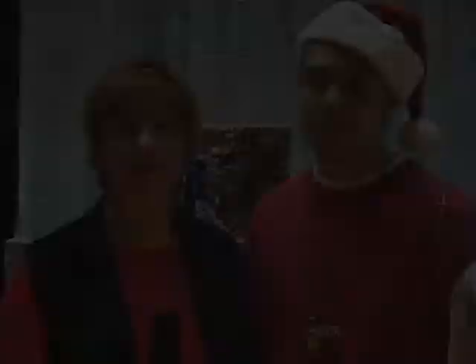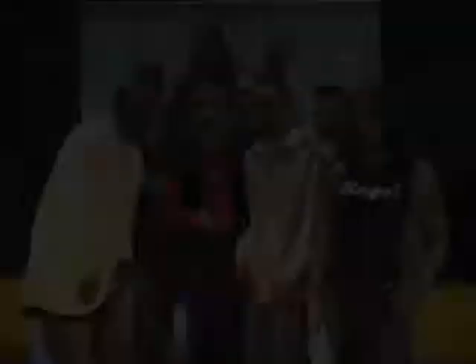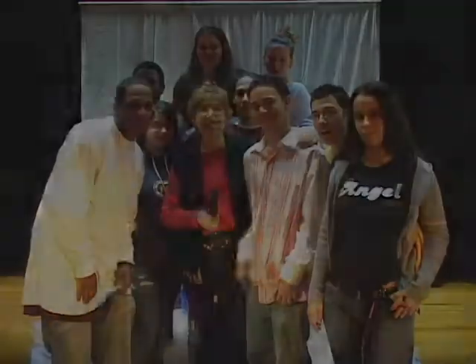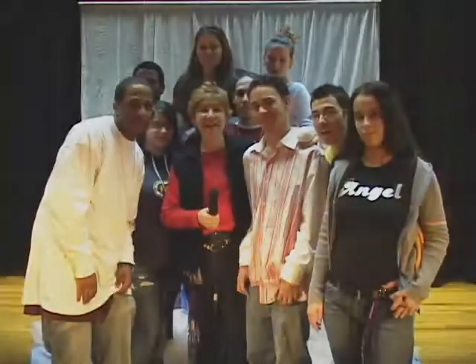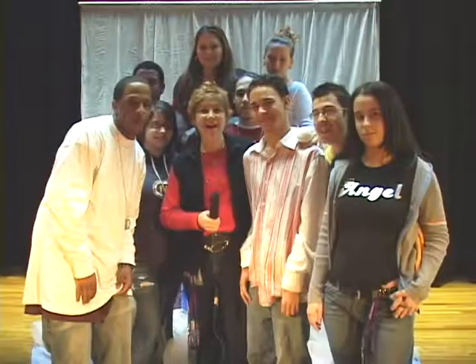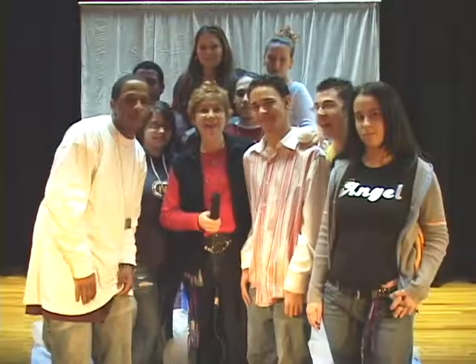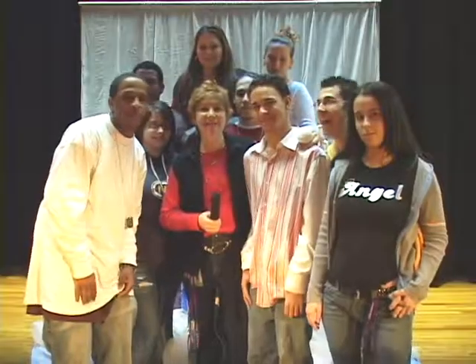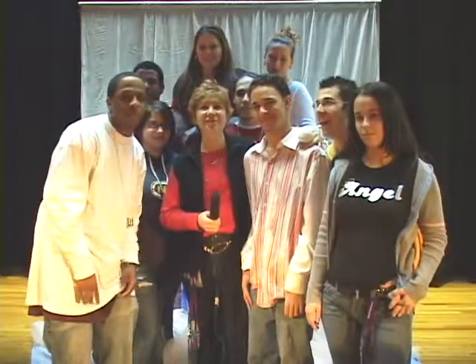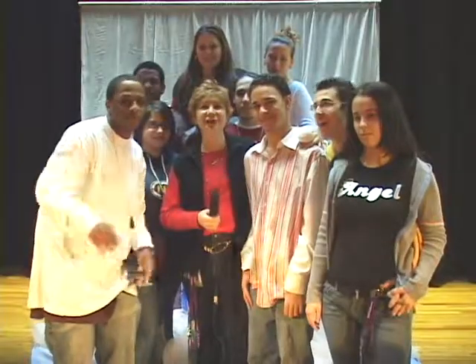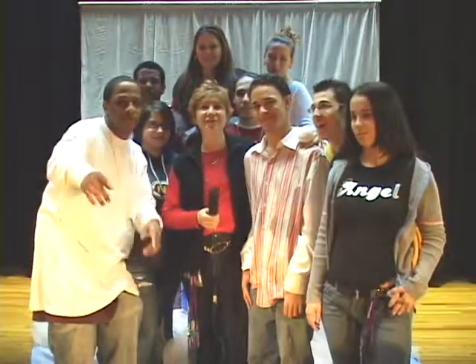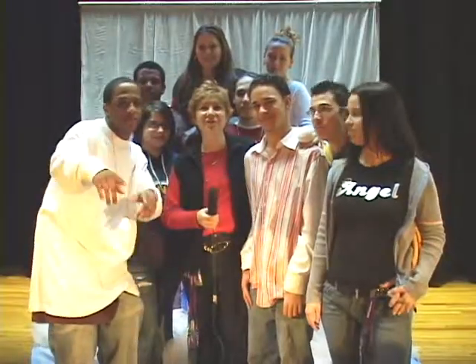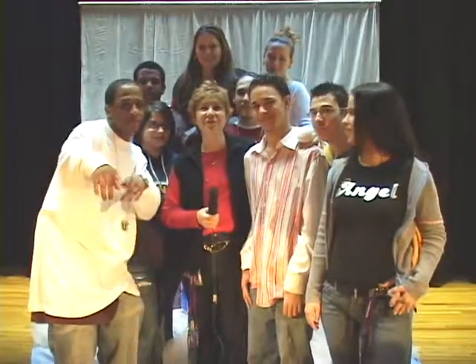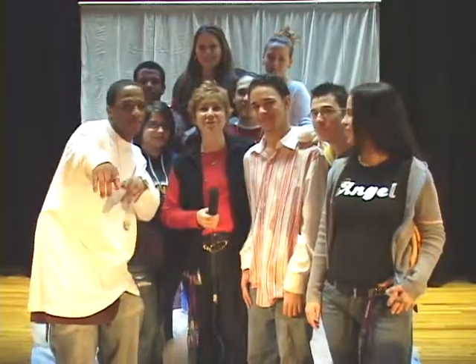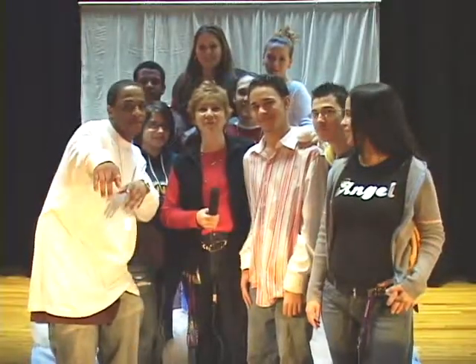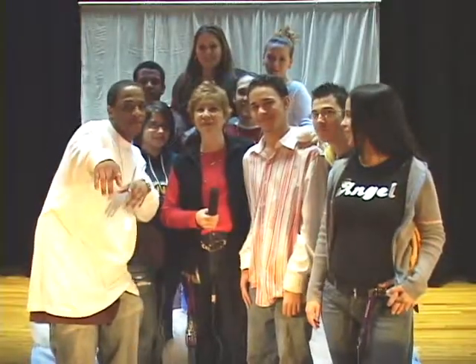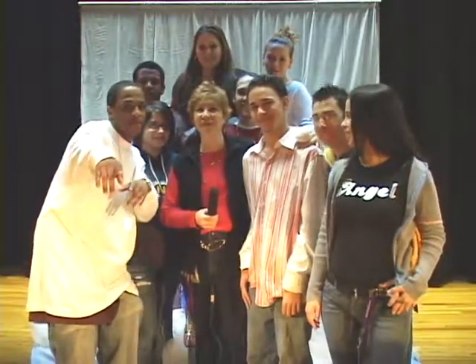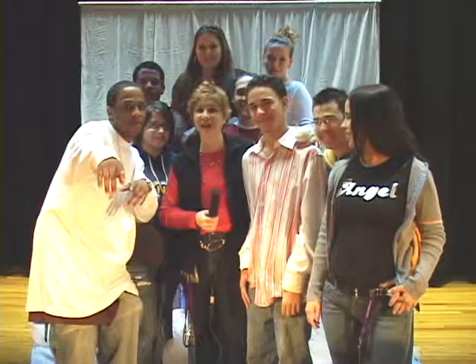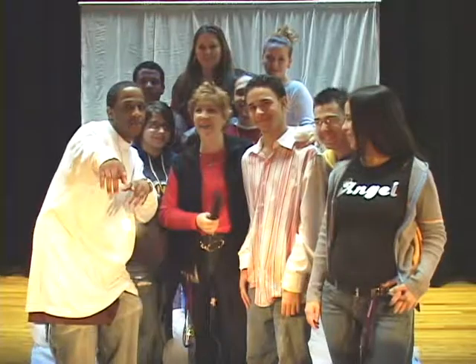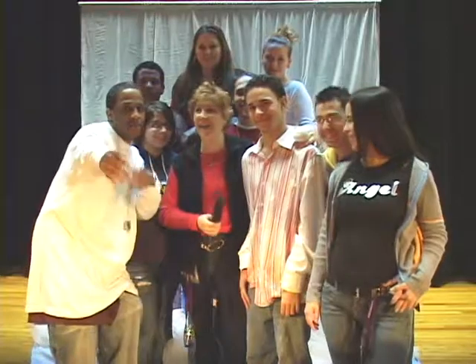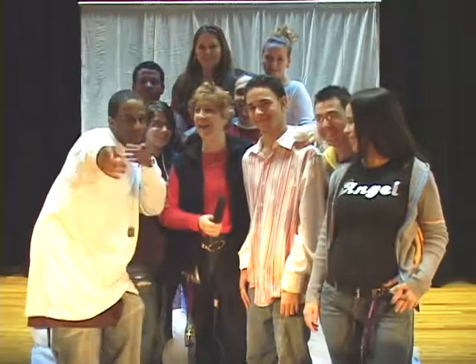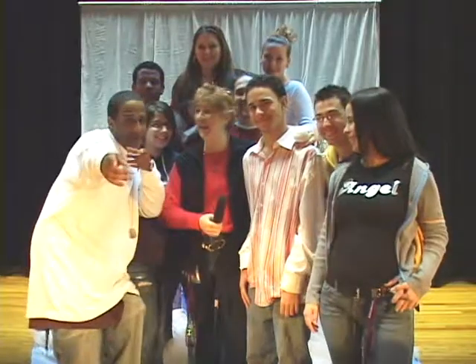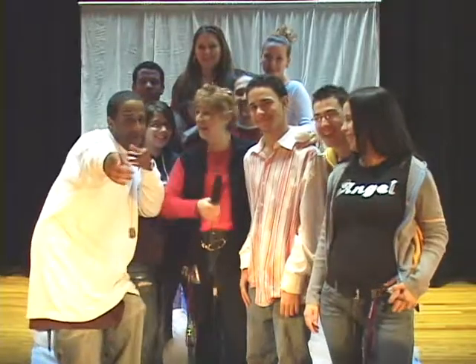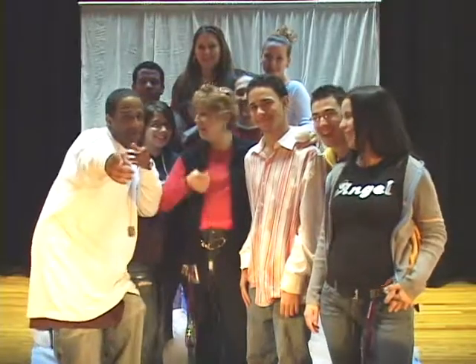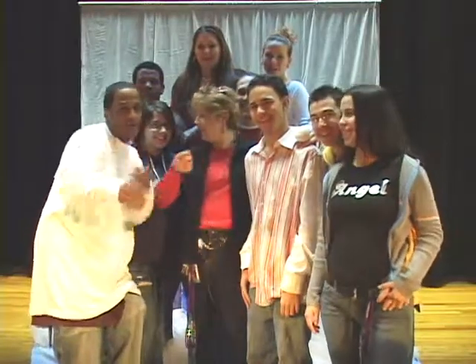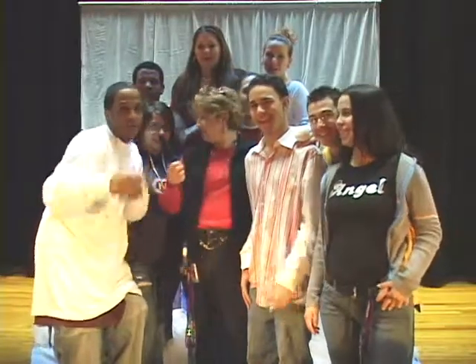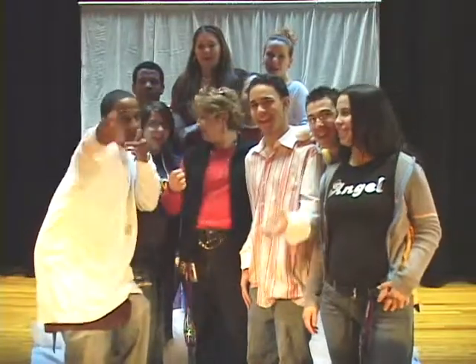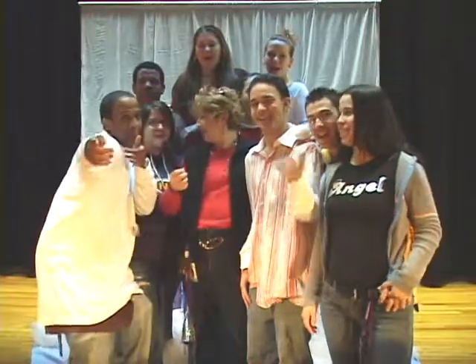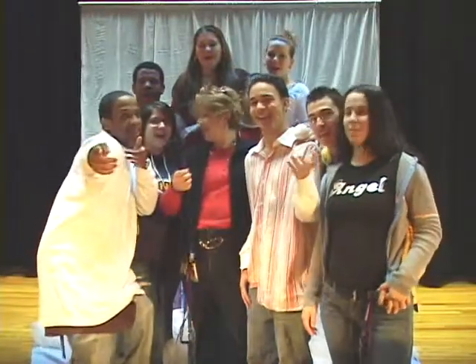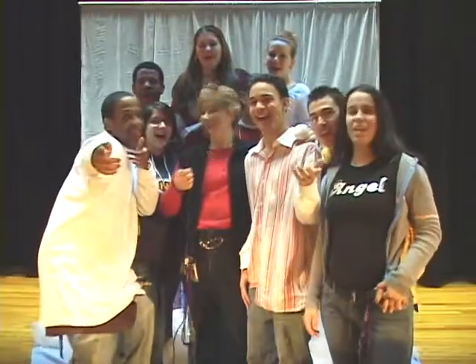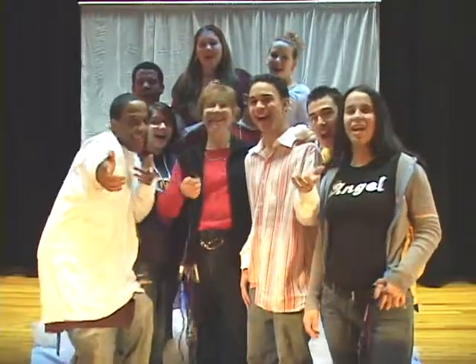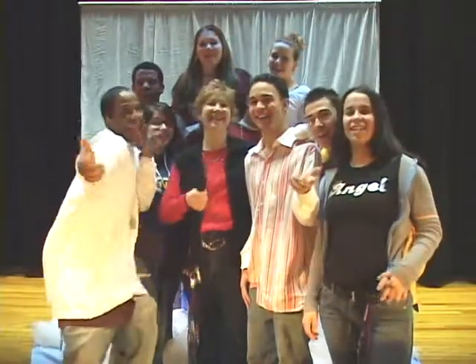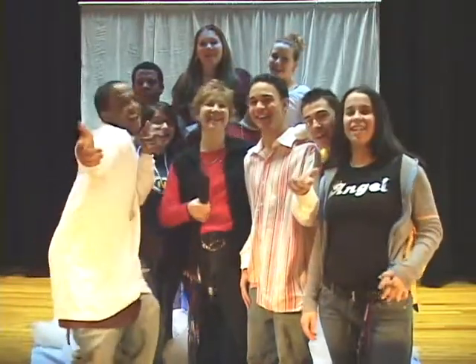Happy Holidays to all of you from Photo Club, and Happy Holidays!